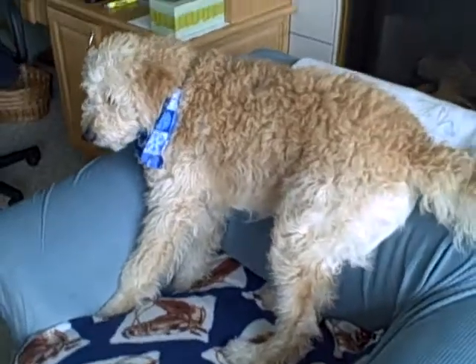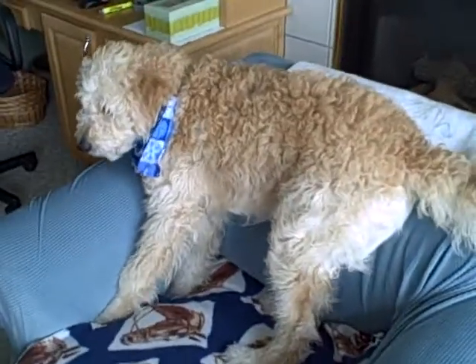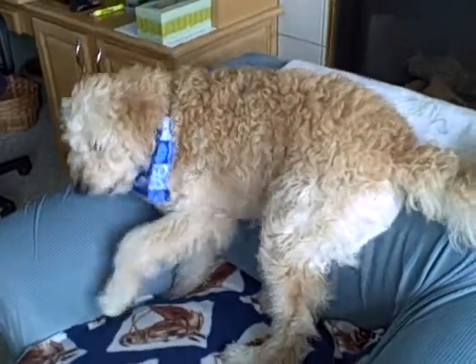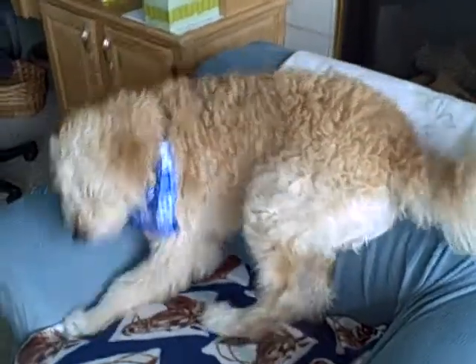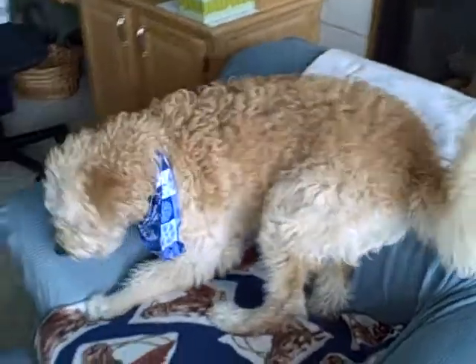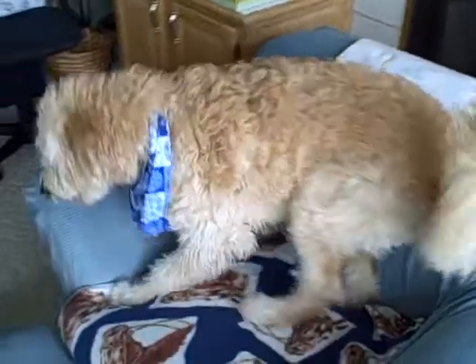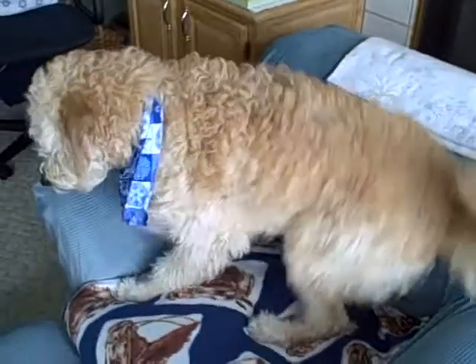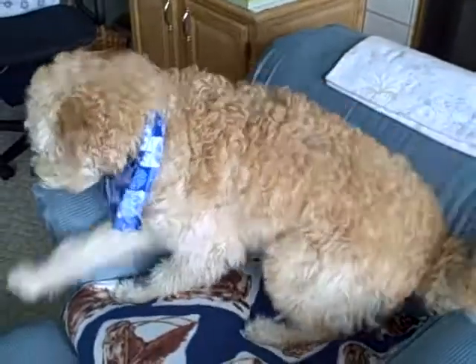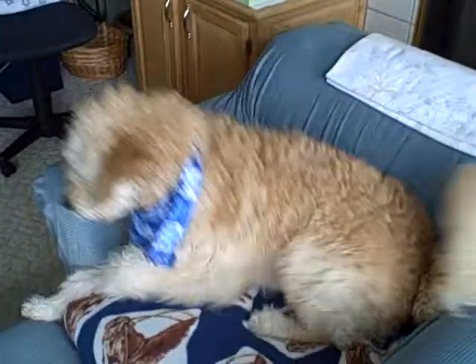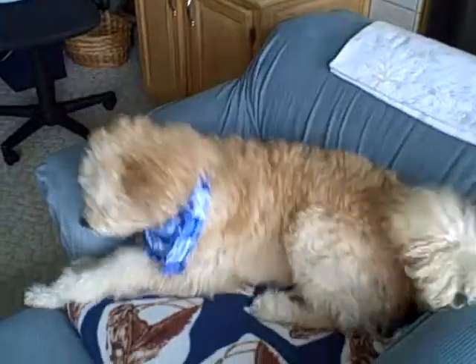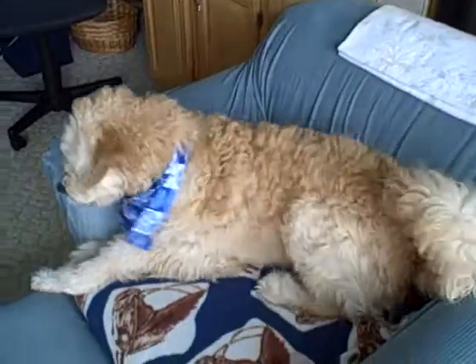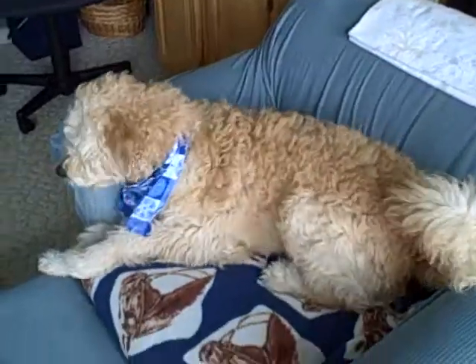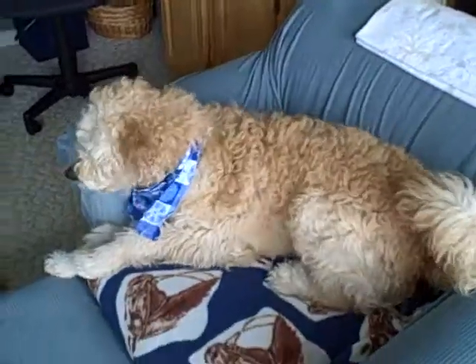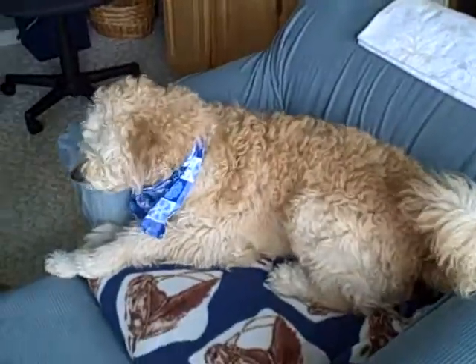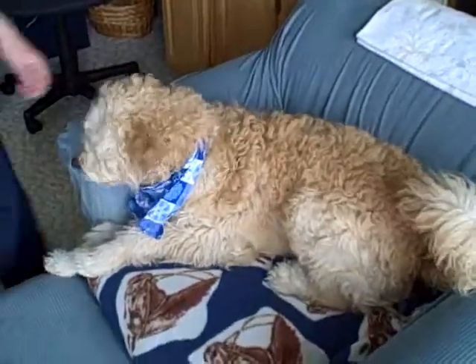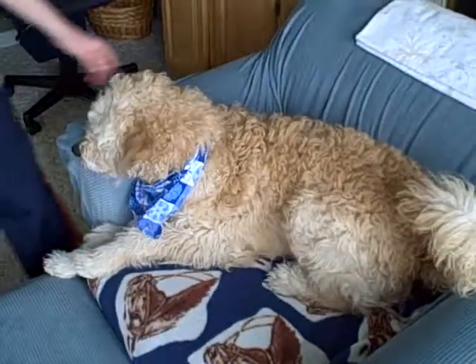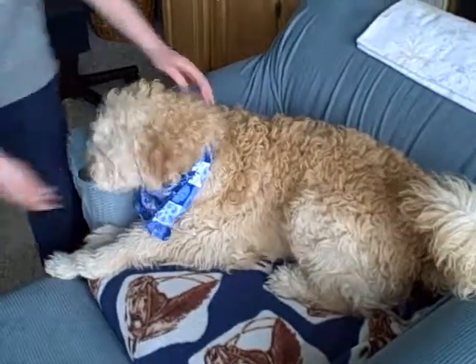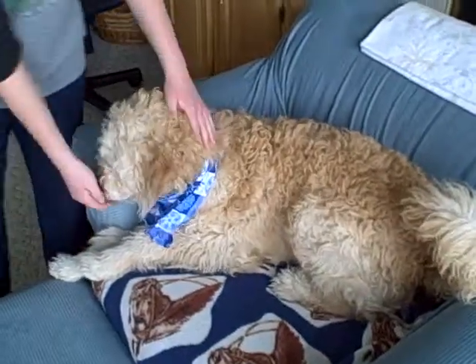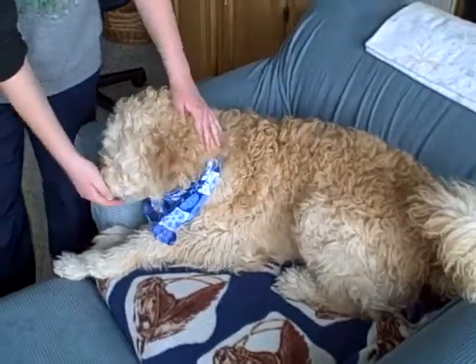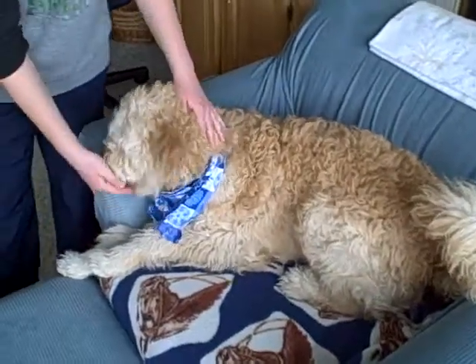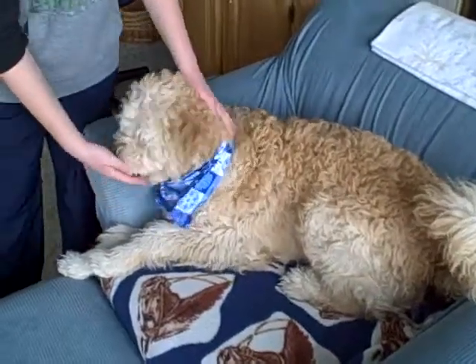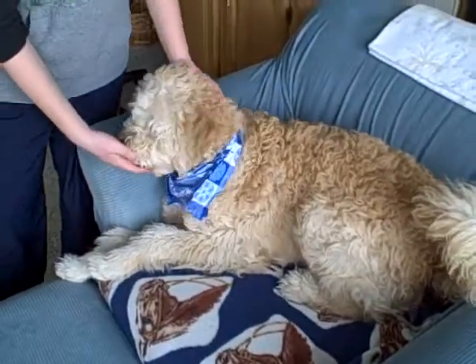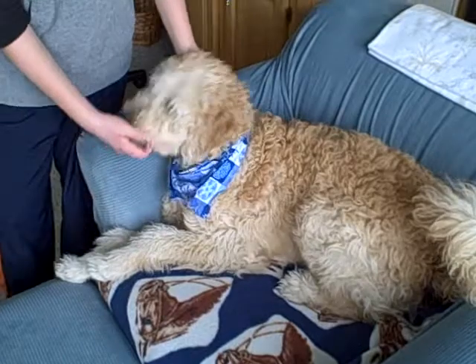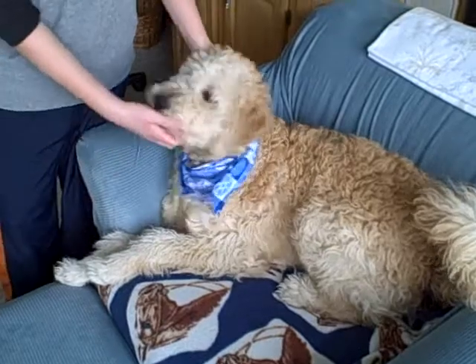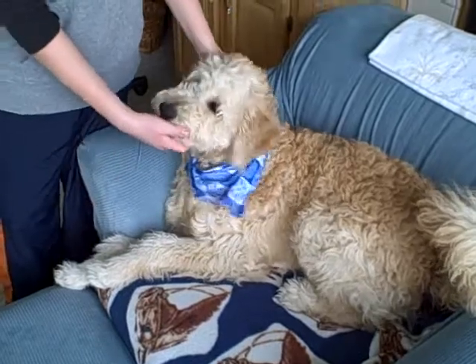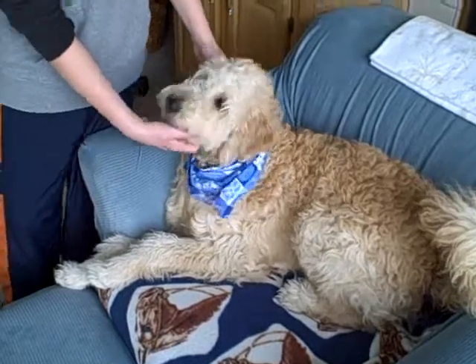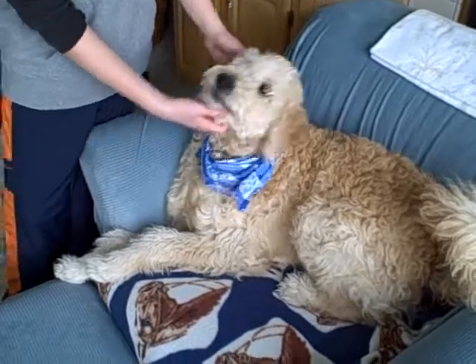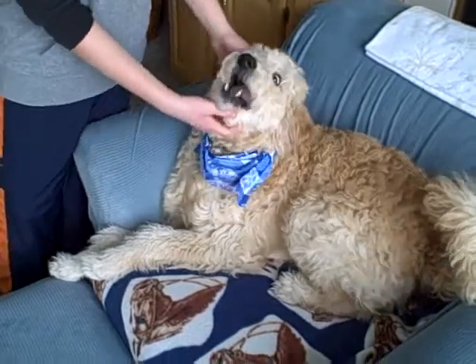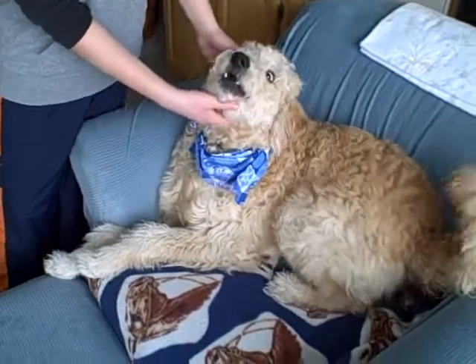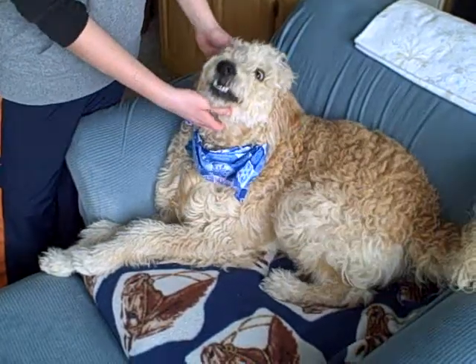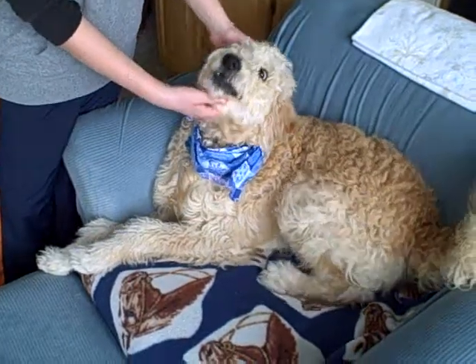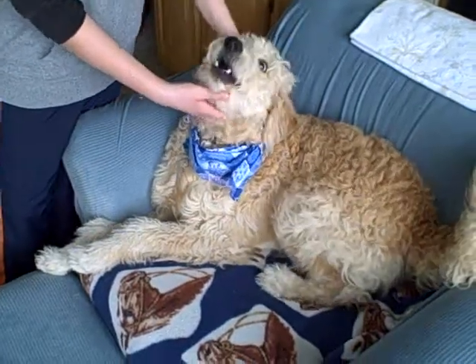Lay down. Lay down. Good boy. So now he's in his little chair.